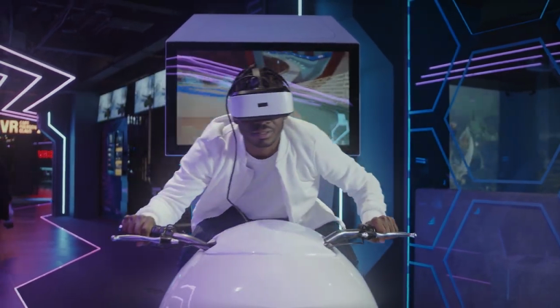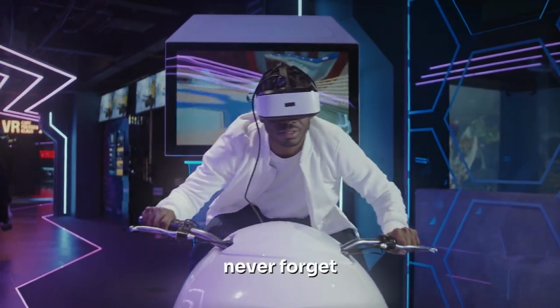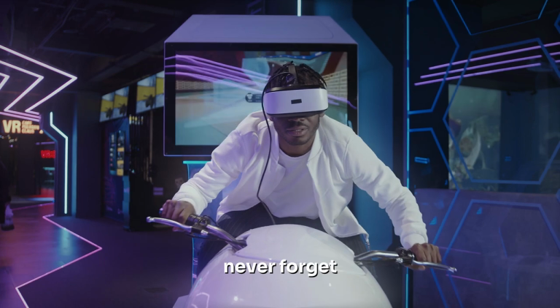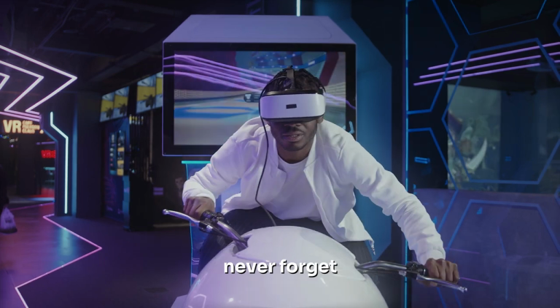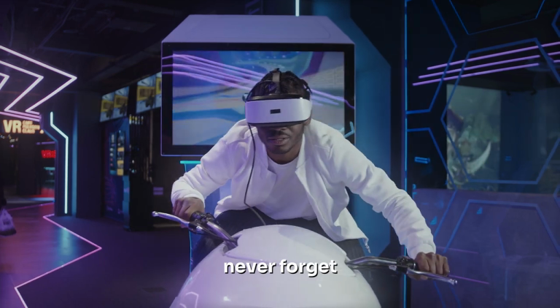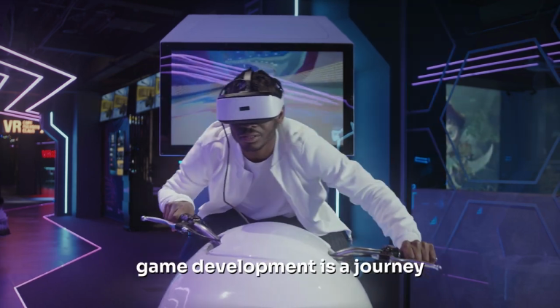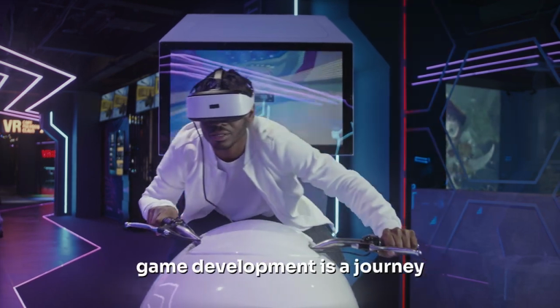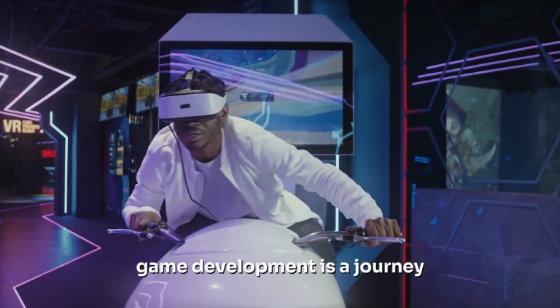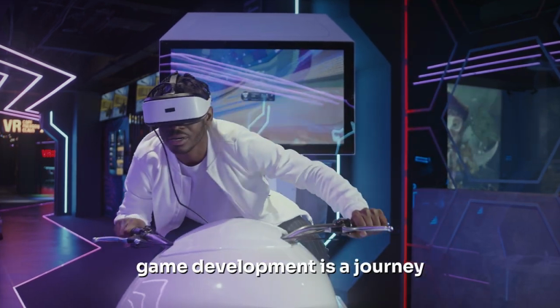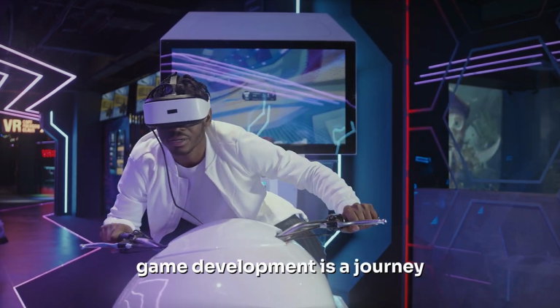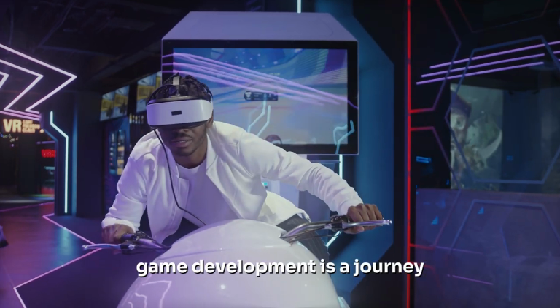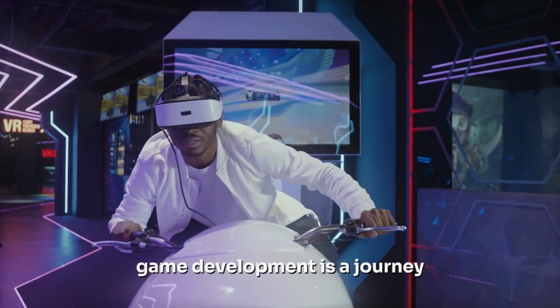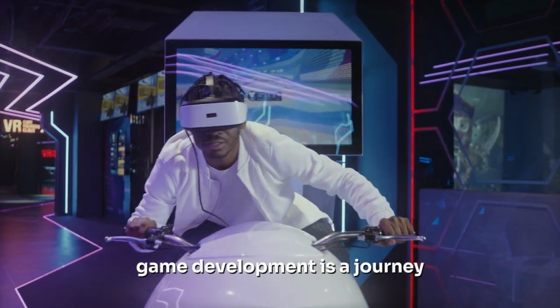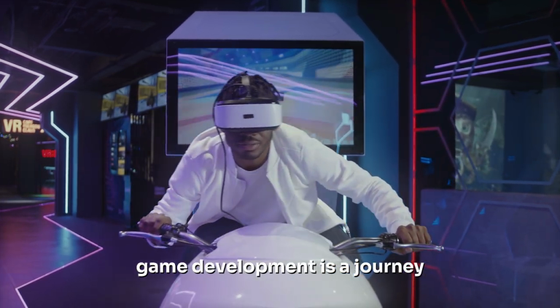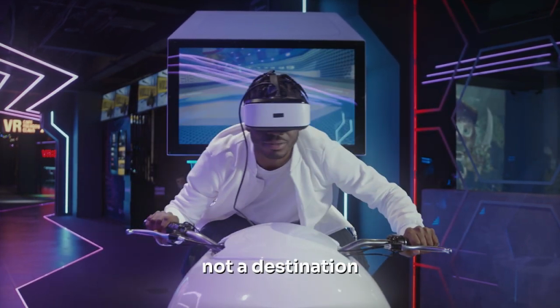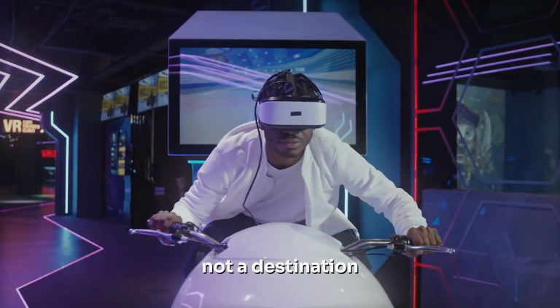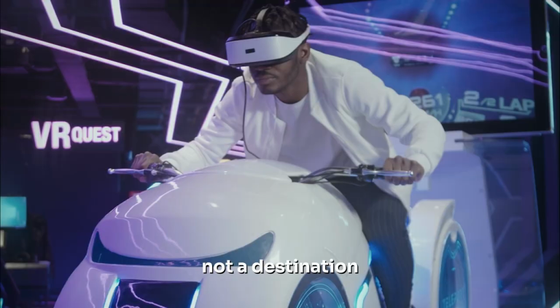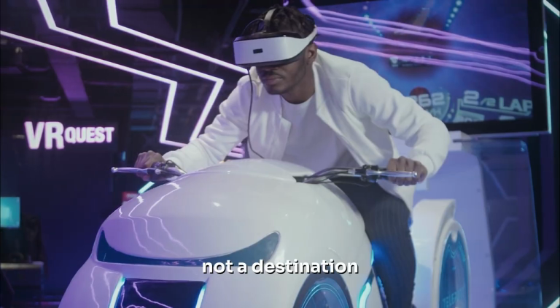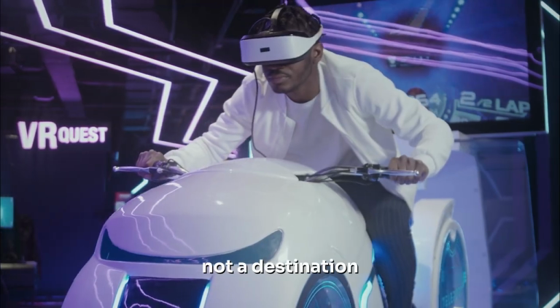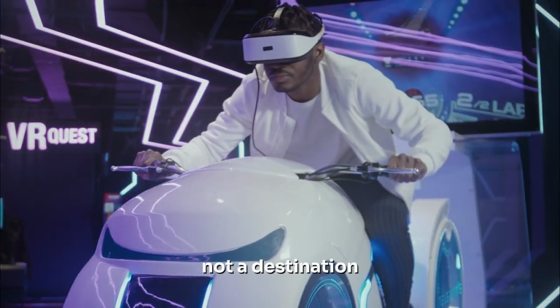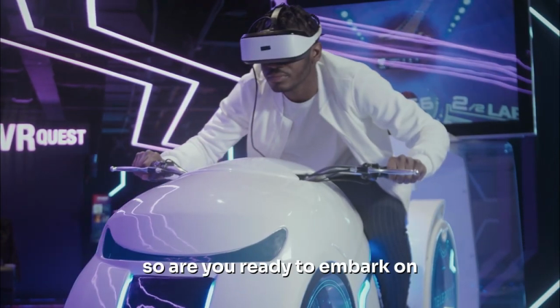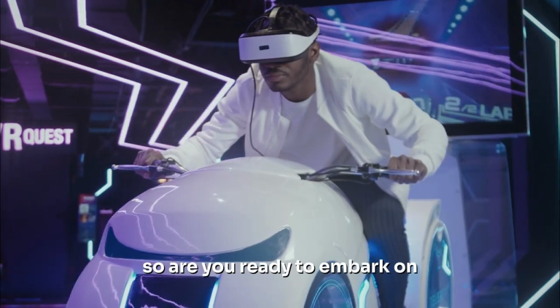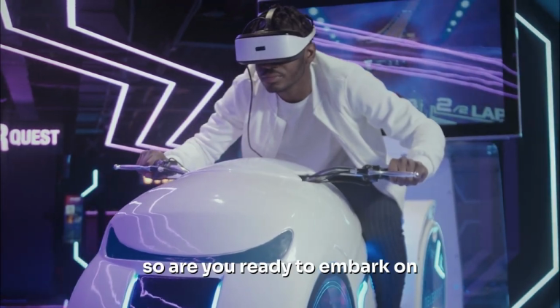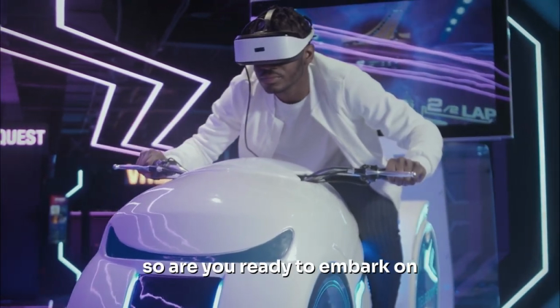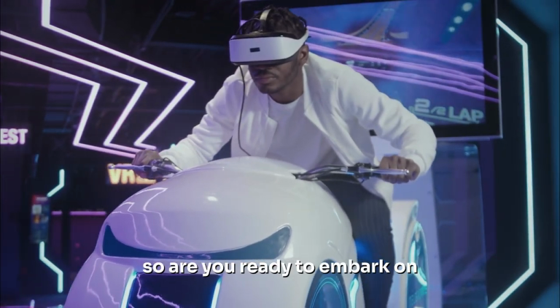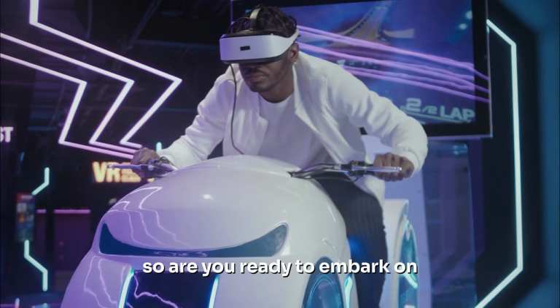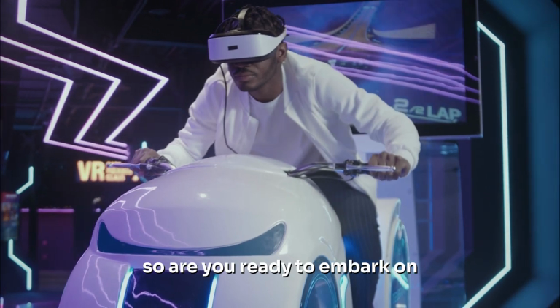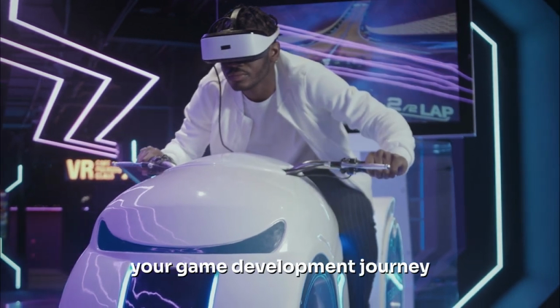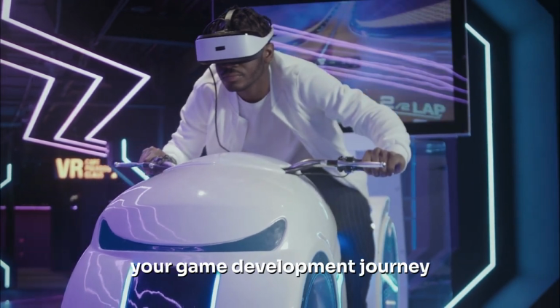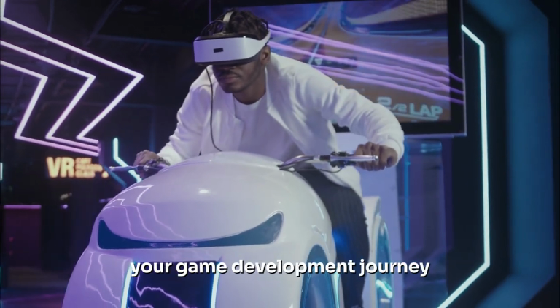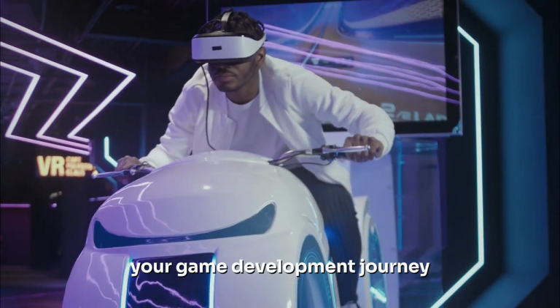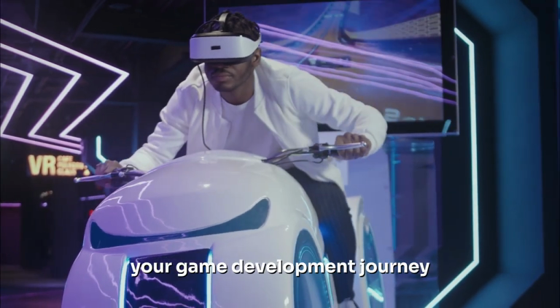Never forget, game development is a journey, not a destination. So, are you ready to embark on your game development journey?